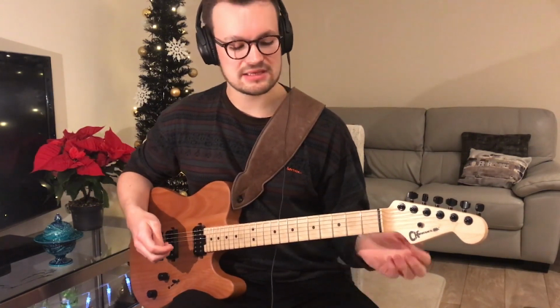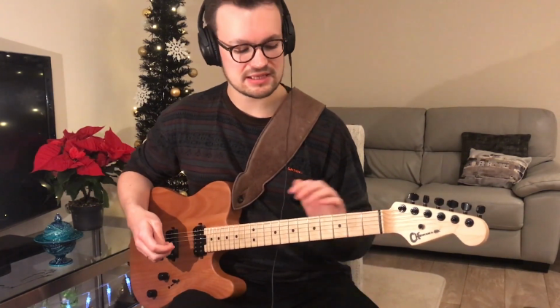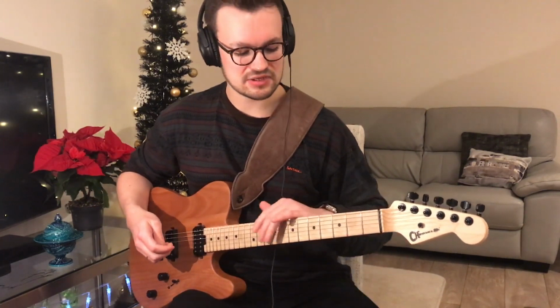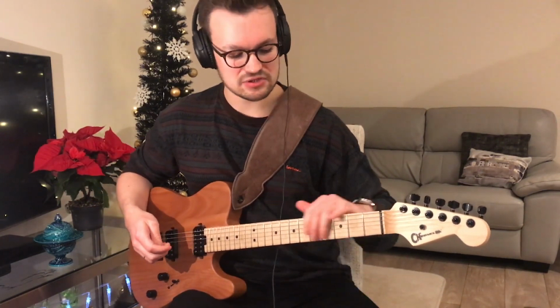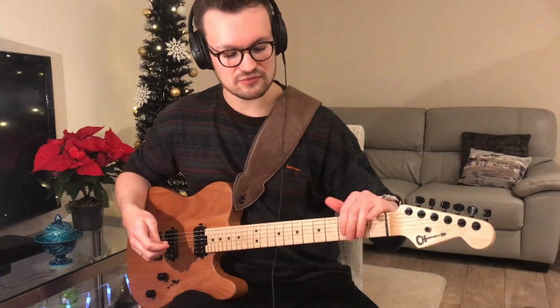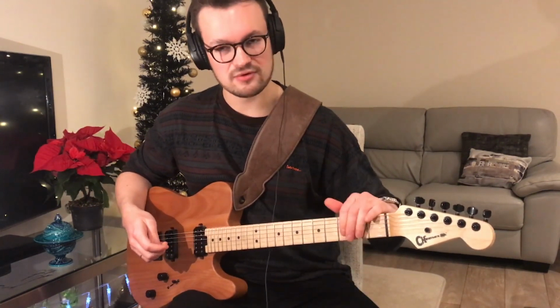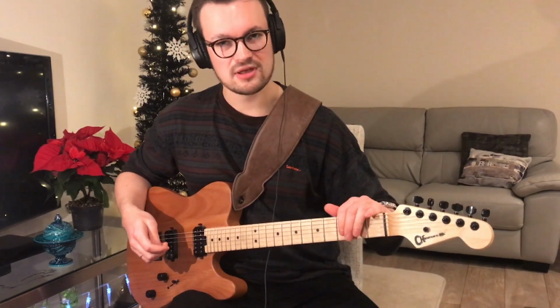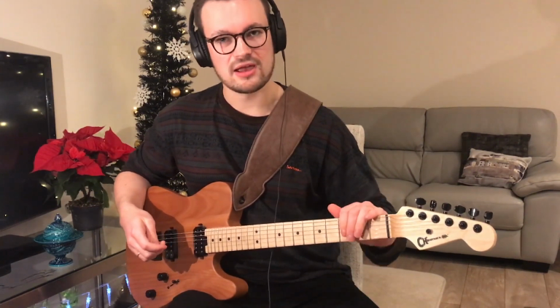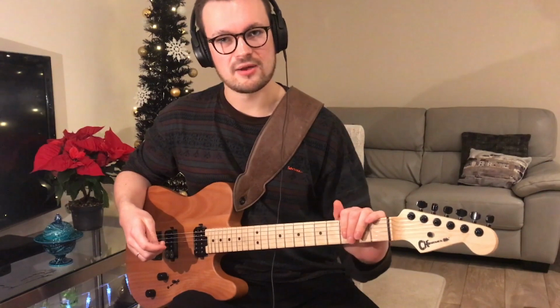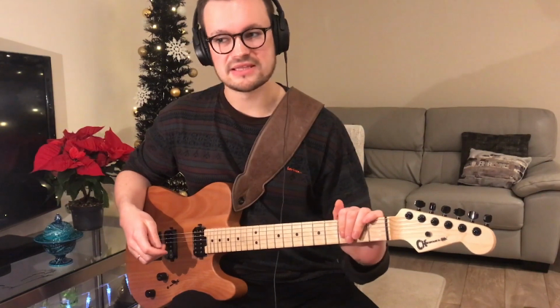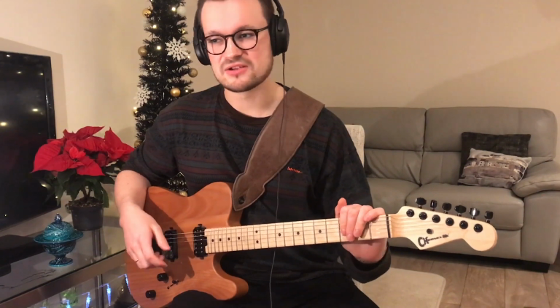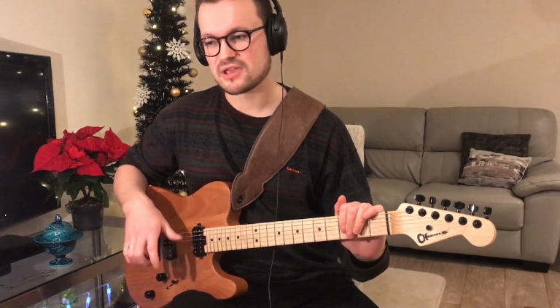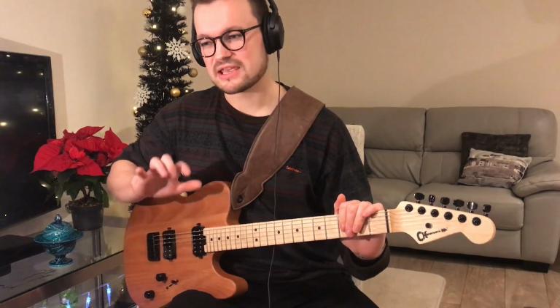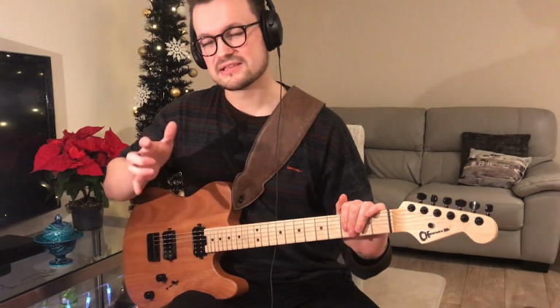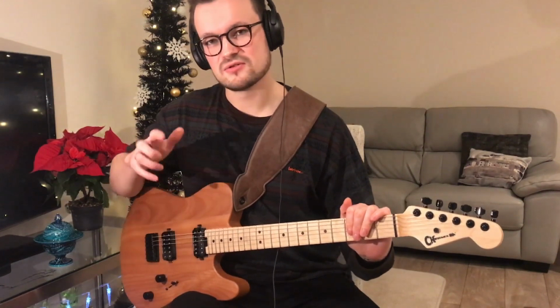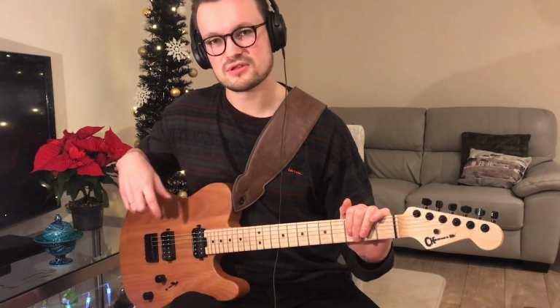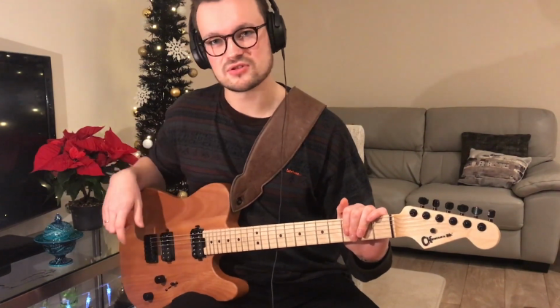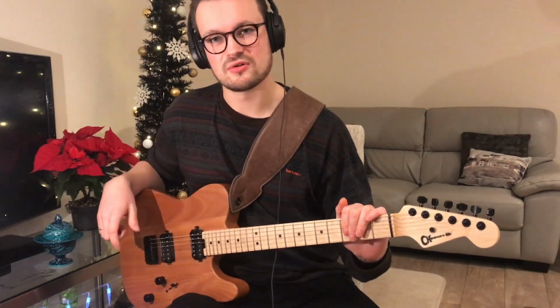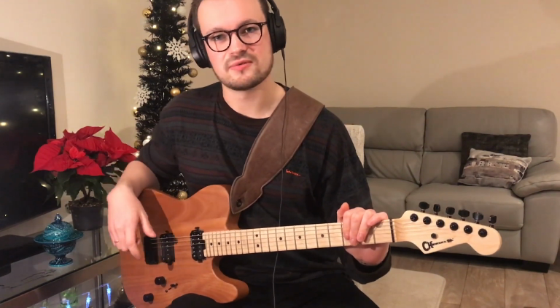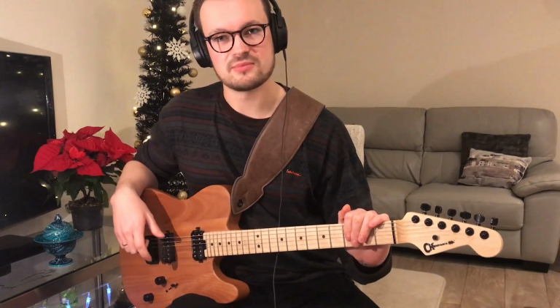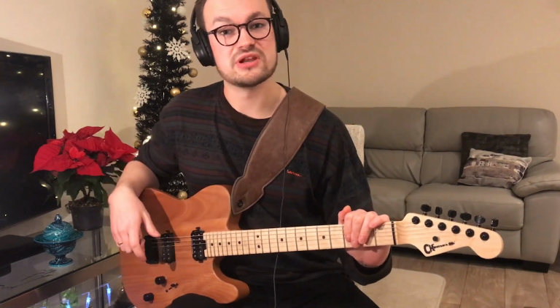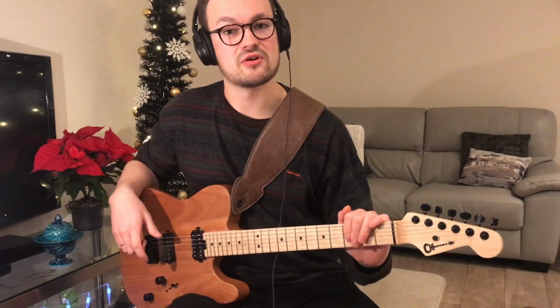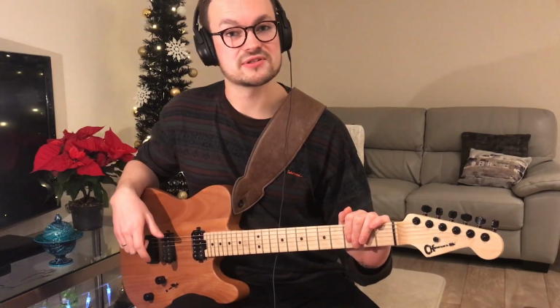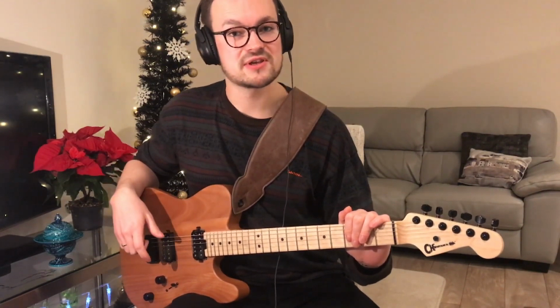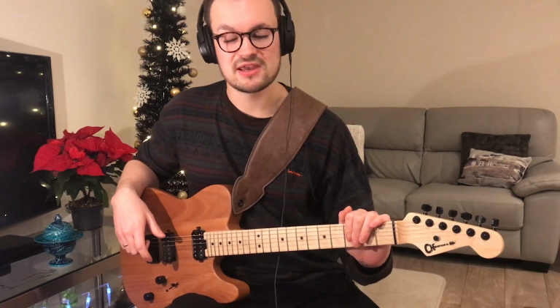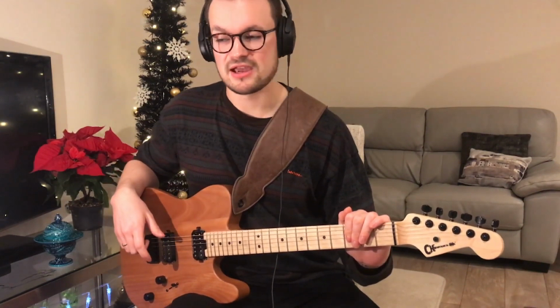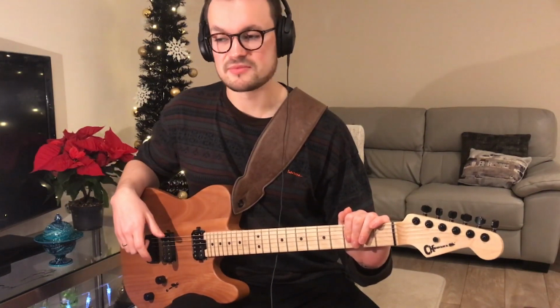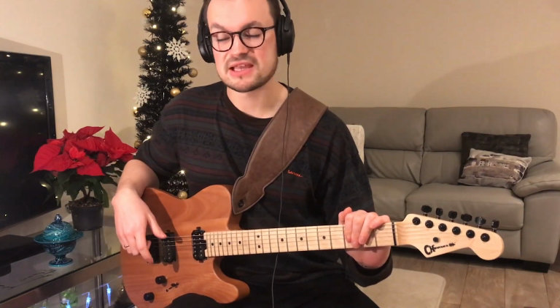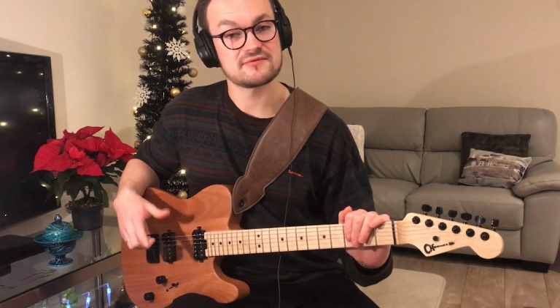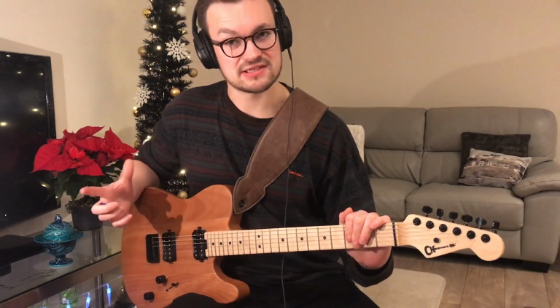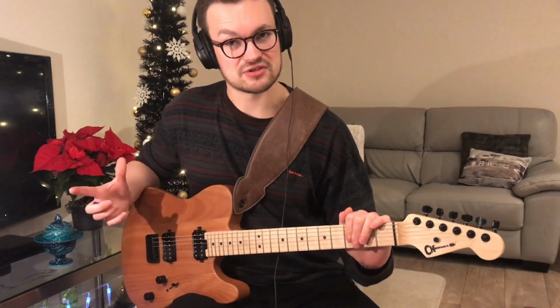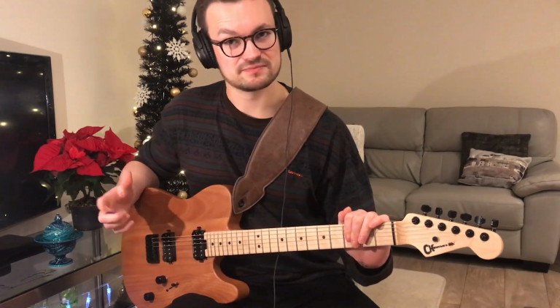That just goes through until we get to the sort of pre-chorus. So that's the first section.